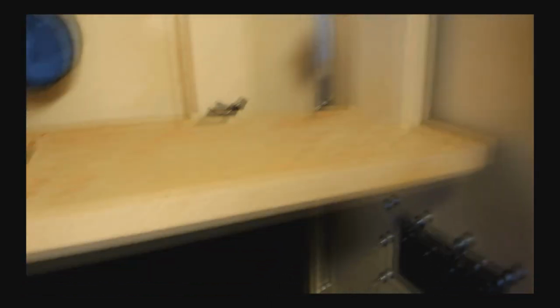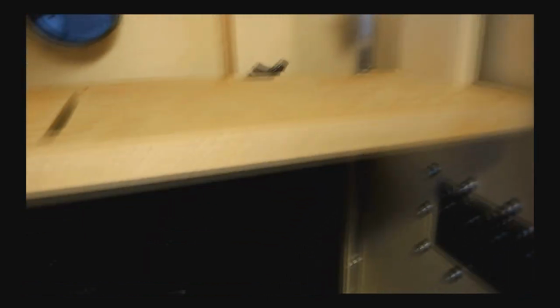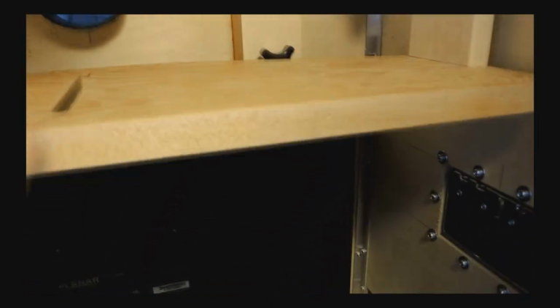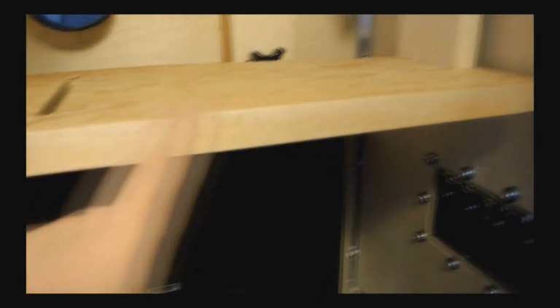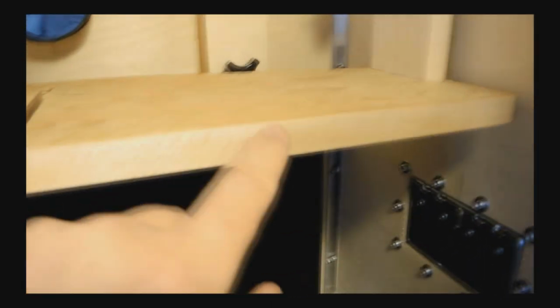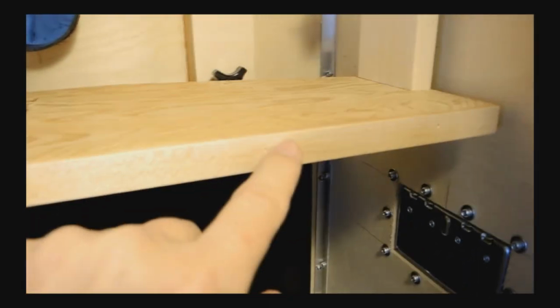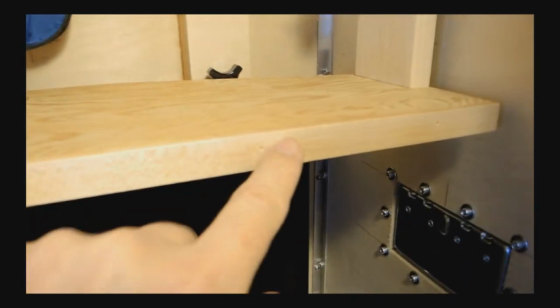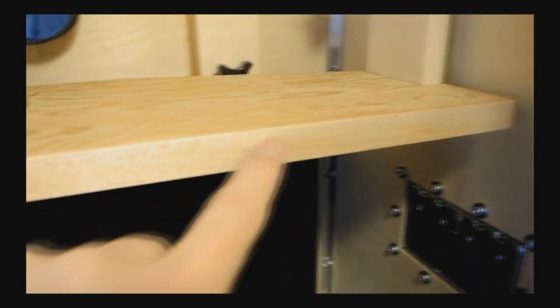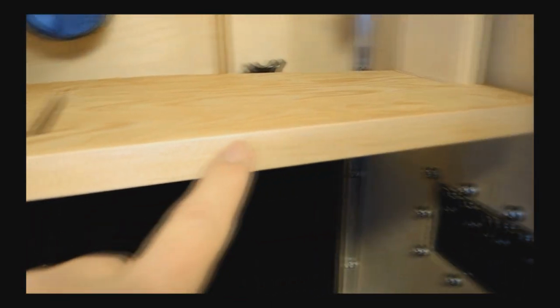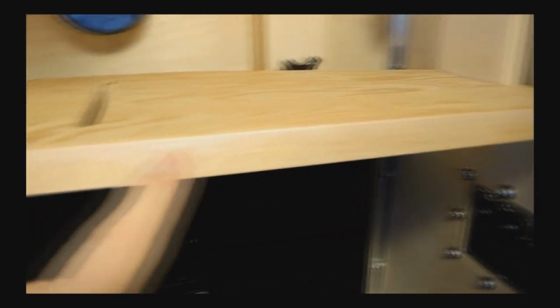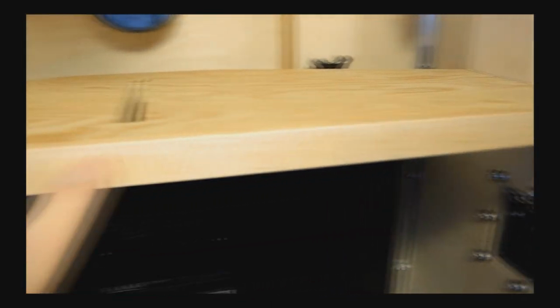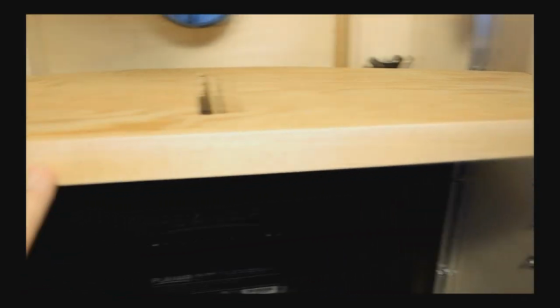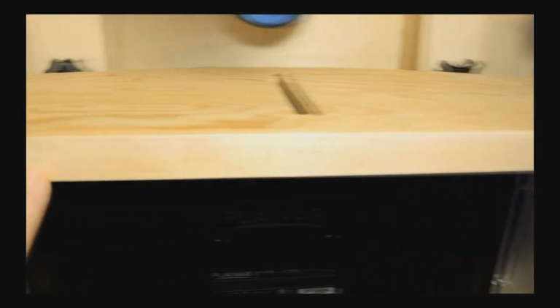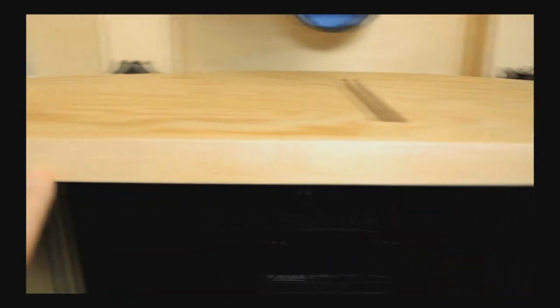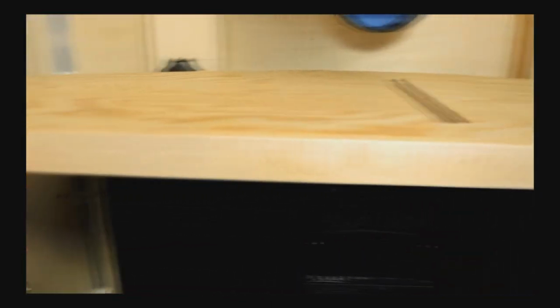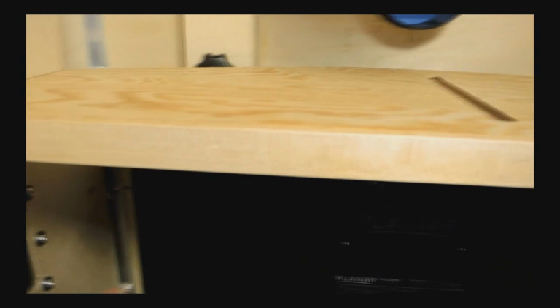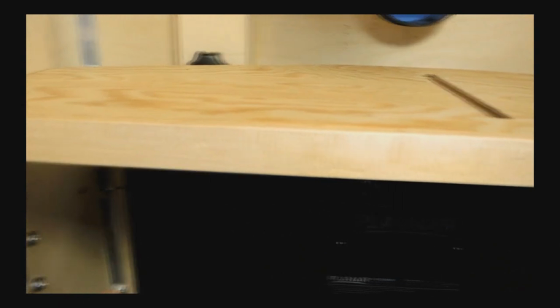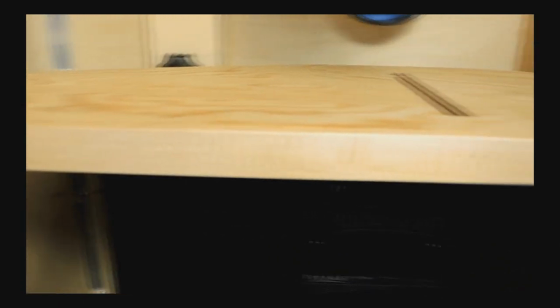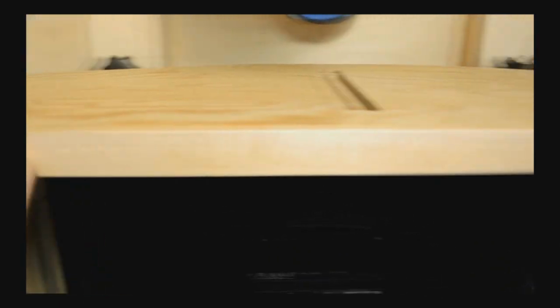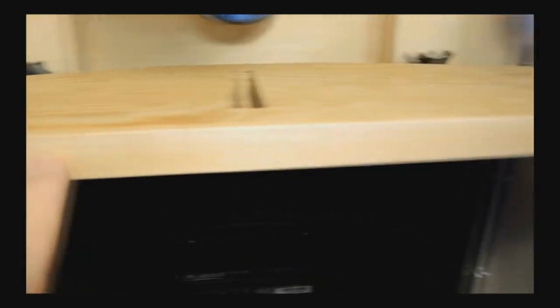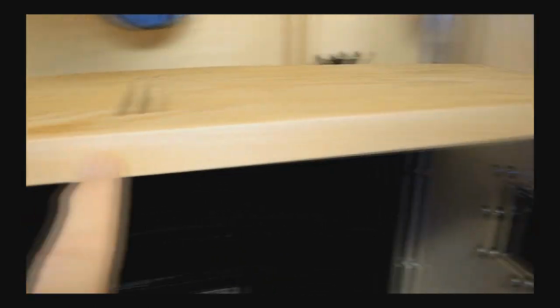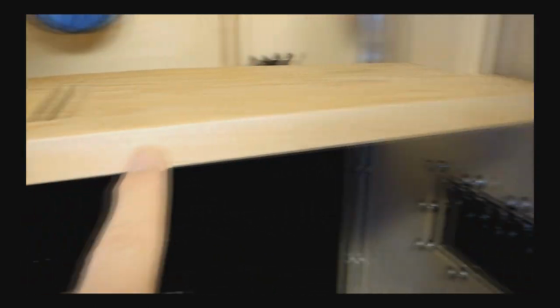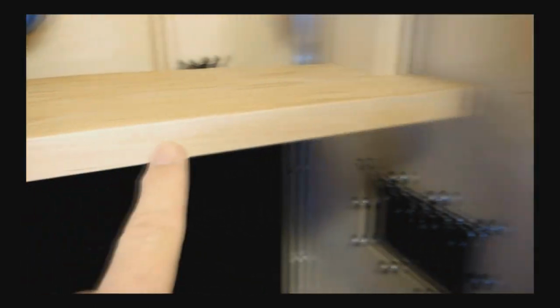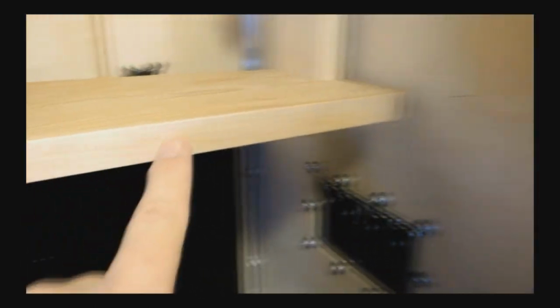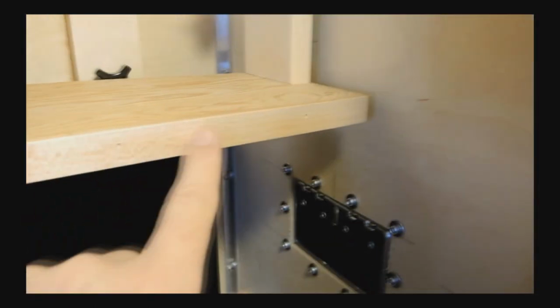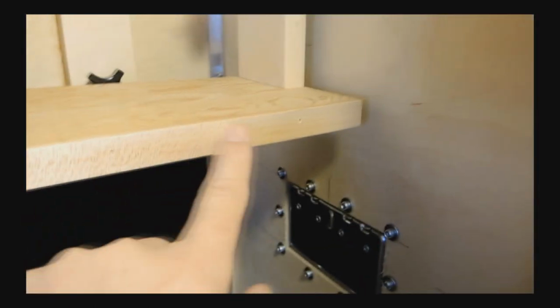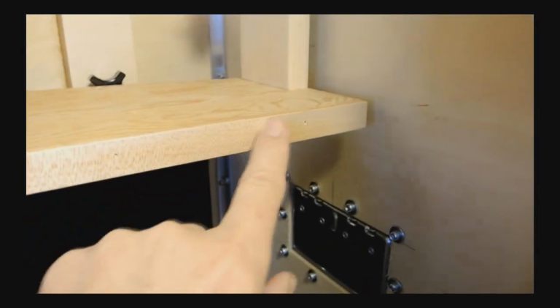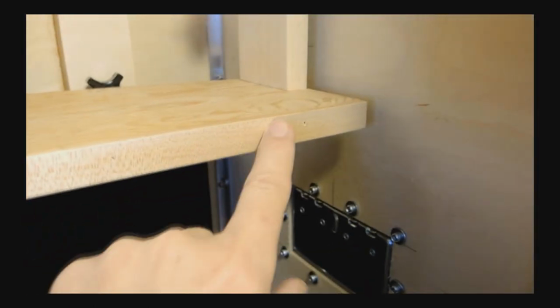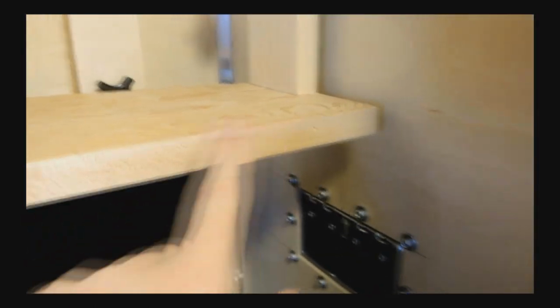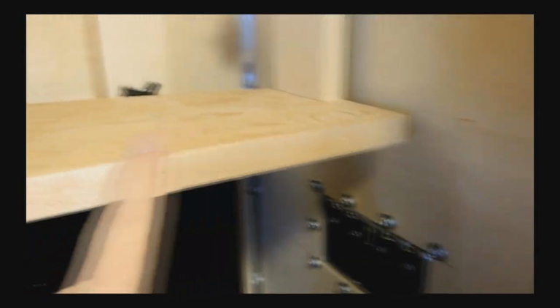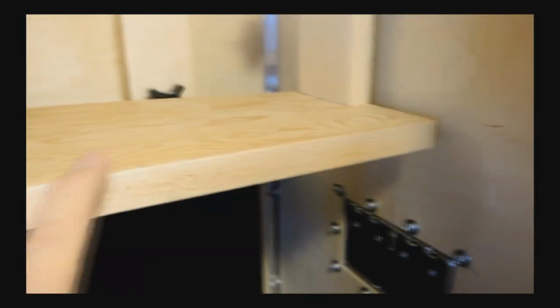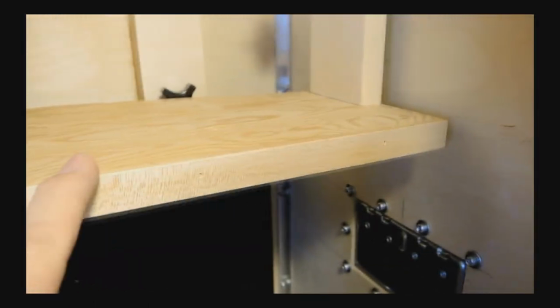And this is just a little bit of edging that I put on the plywood — cleans it up a little bit.